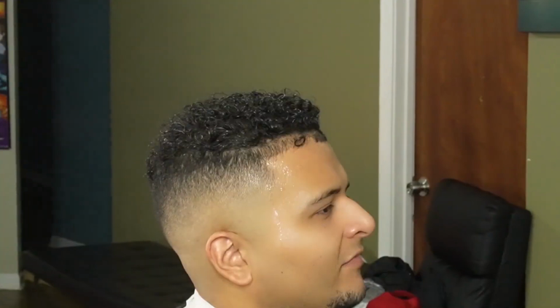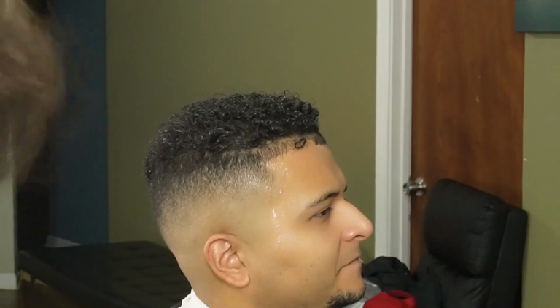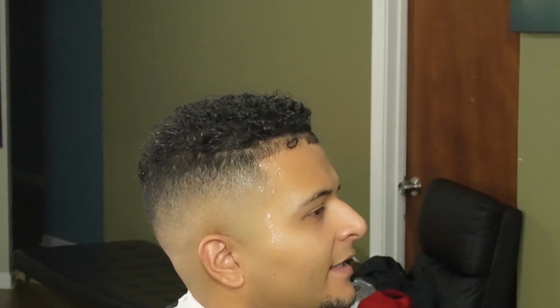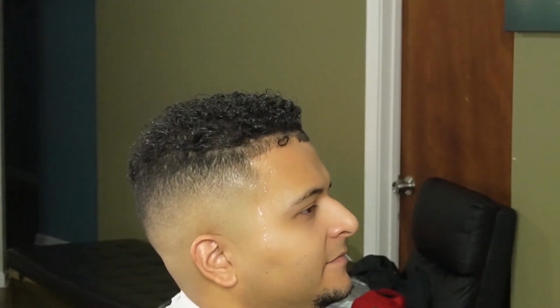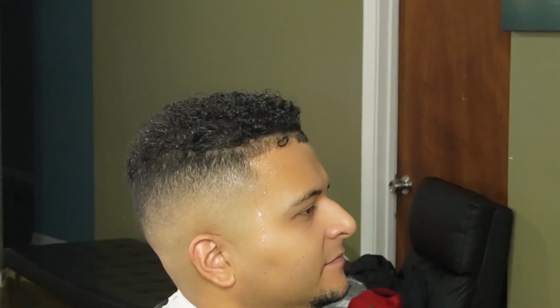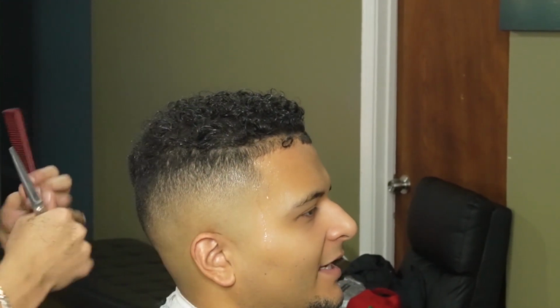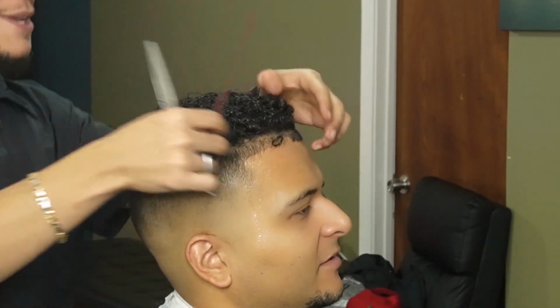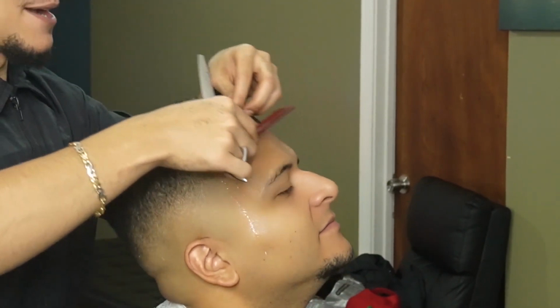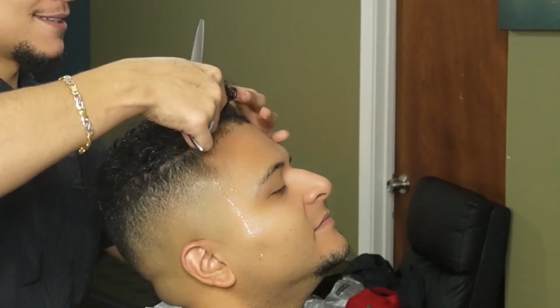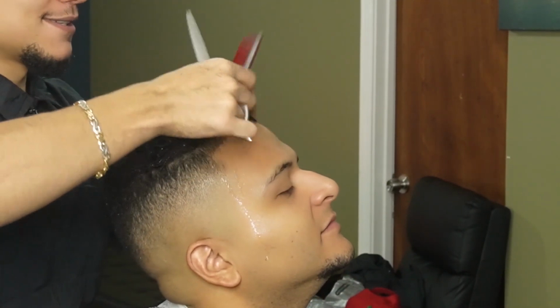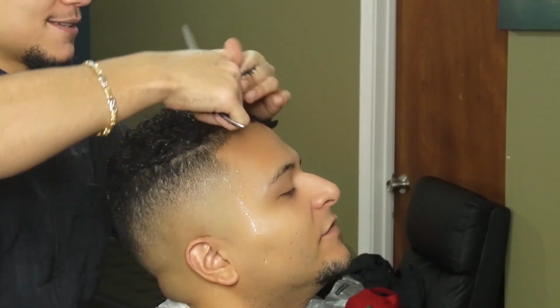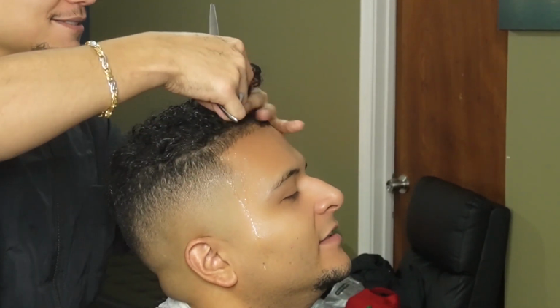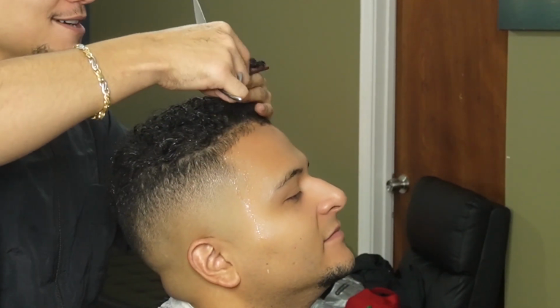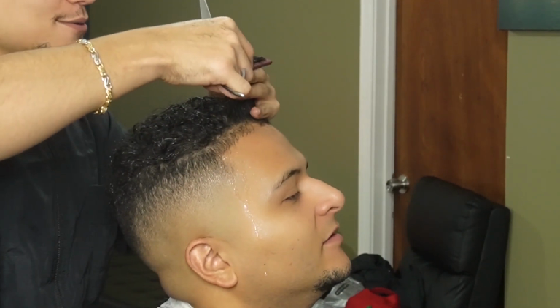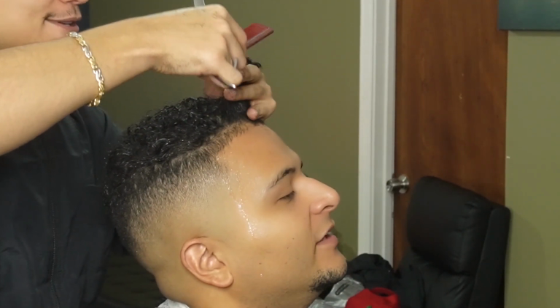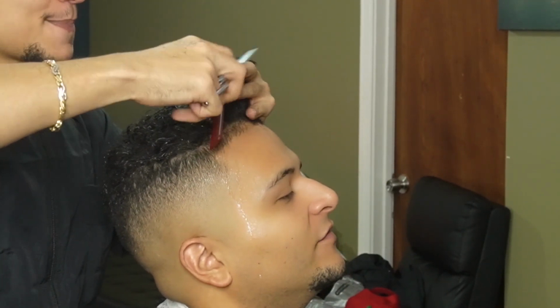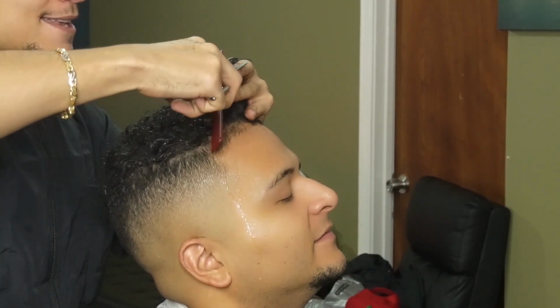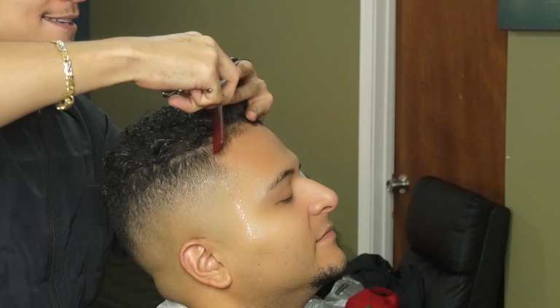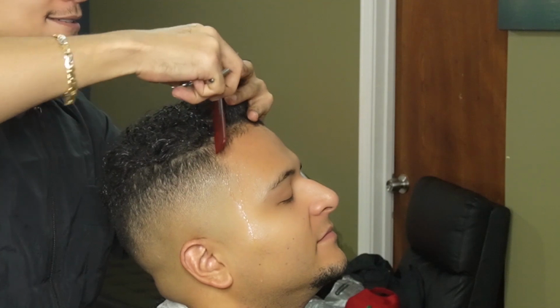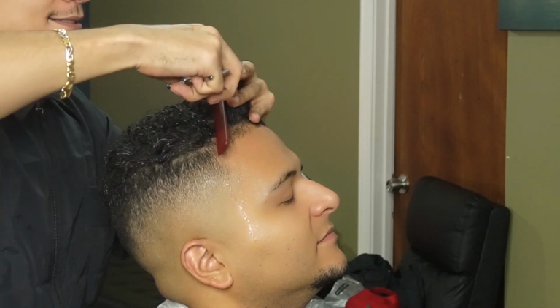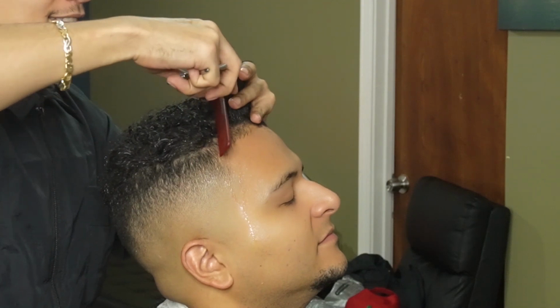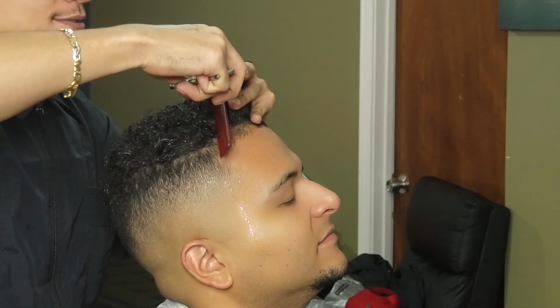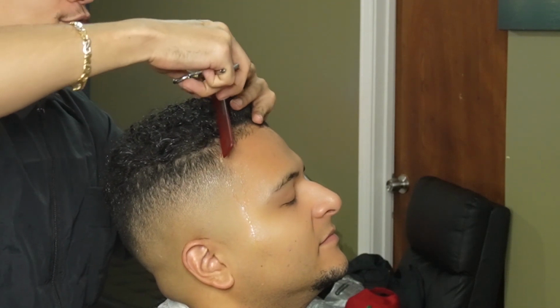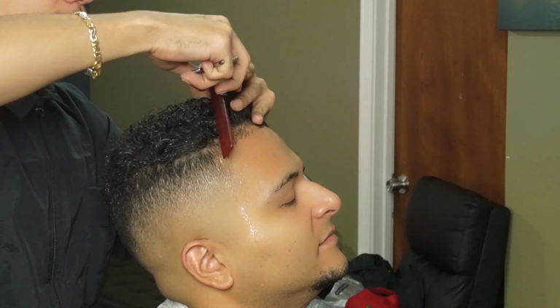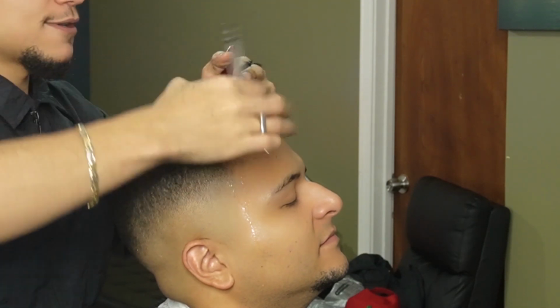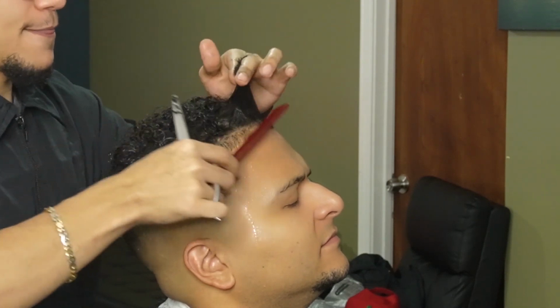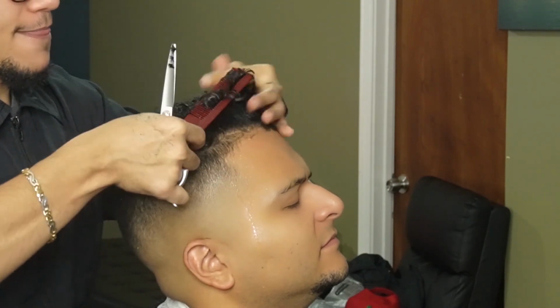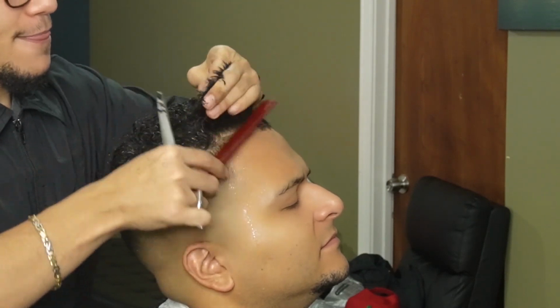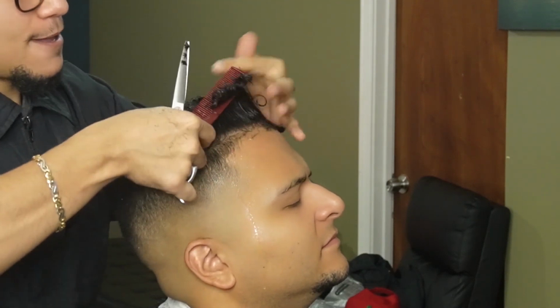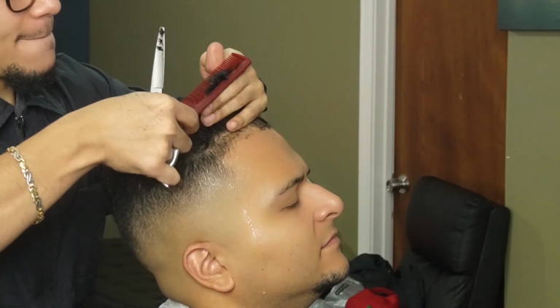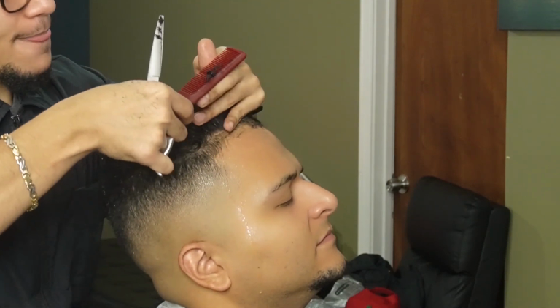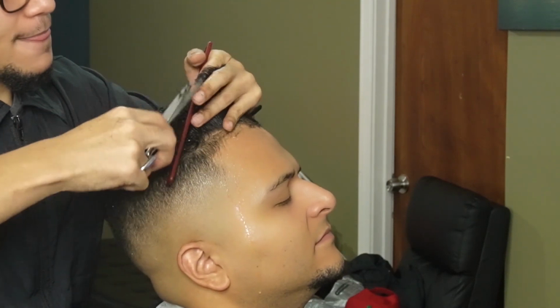Now that we're done detailing and fading the sides, we can move on to the top and create our first guideline at the top of the capitis, working our way to the sides.